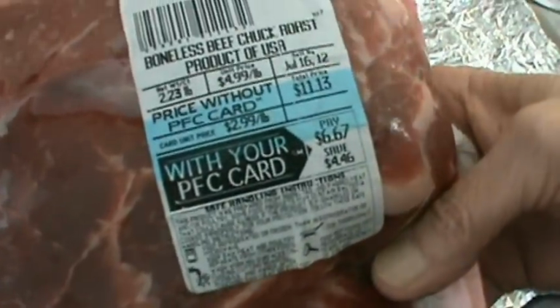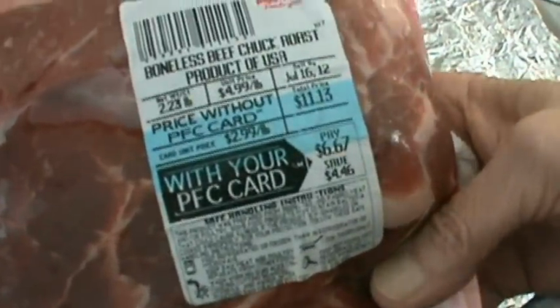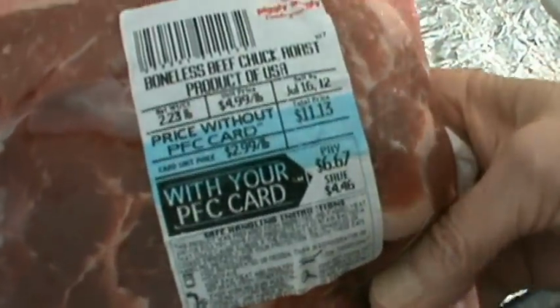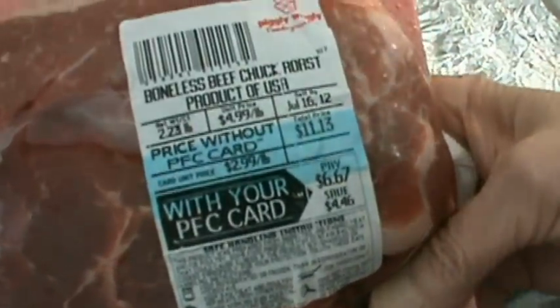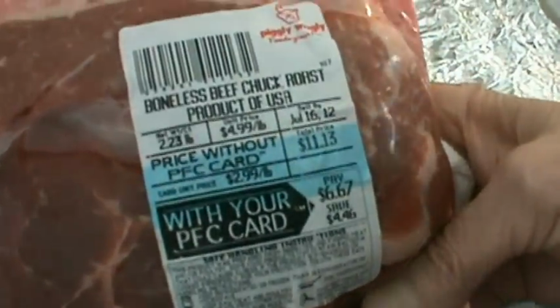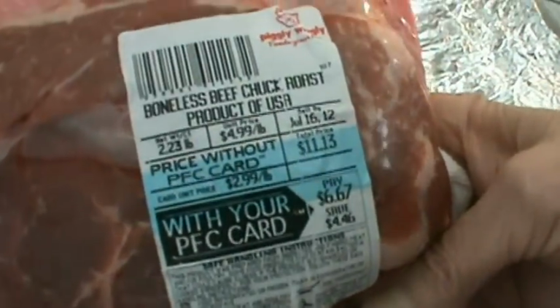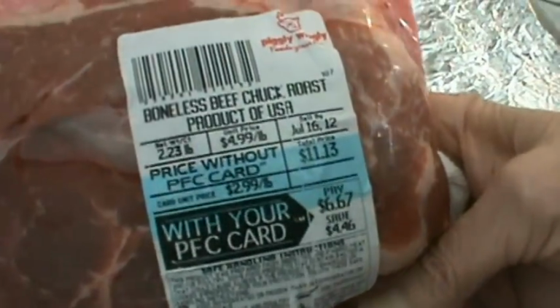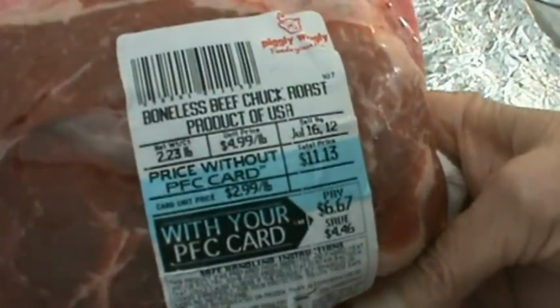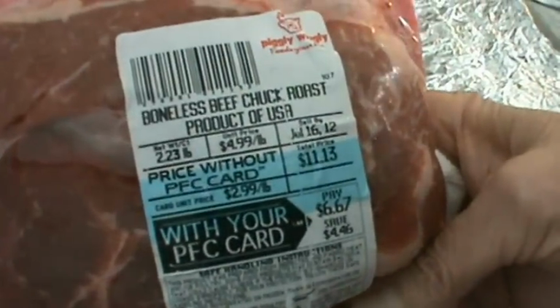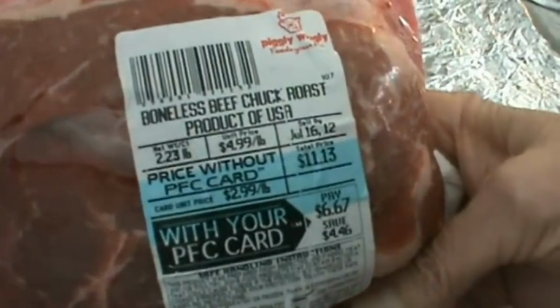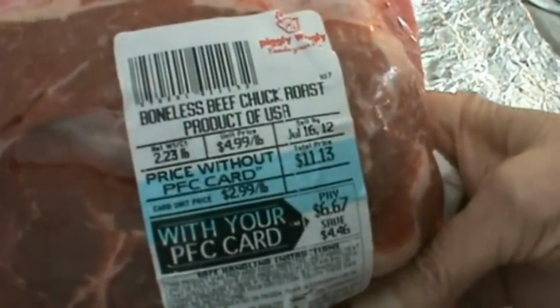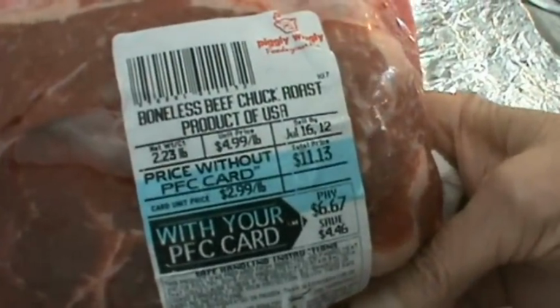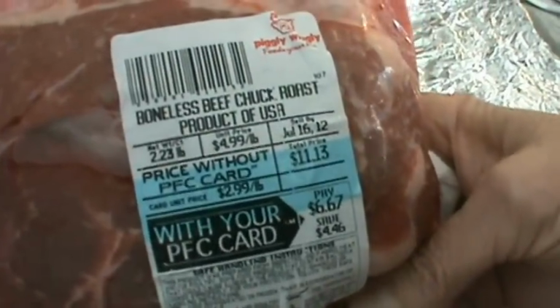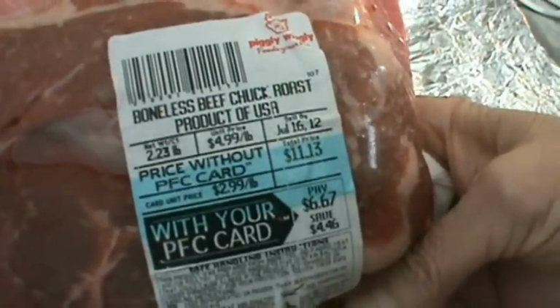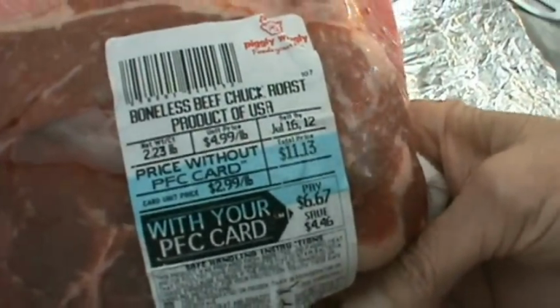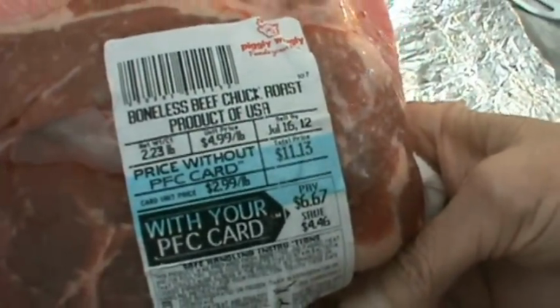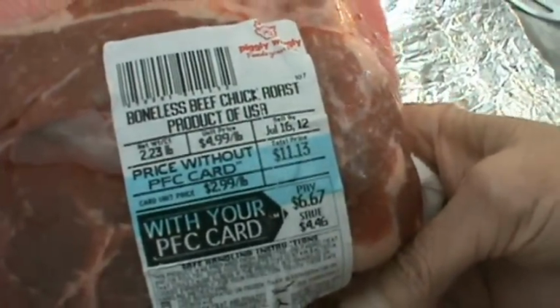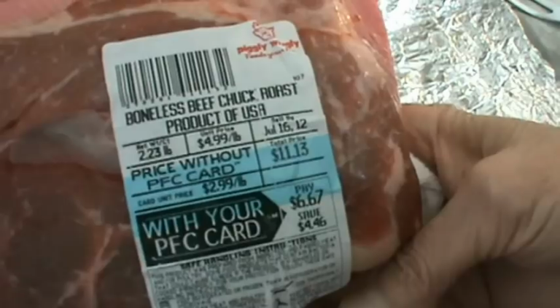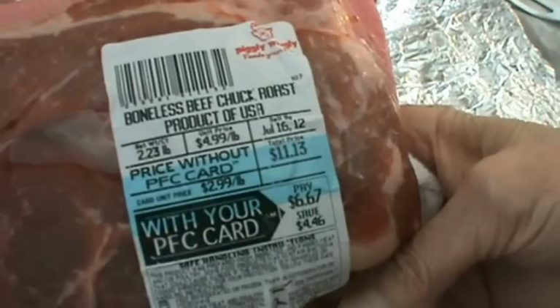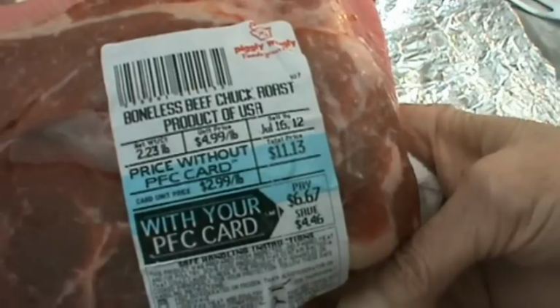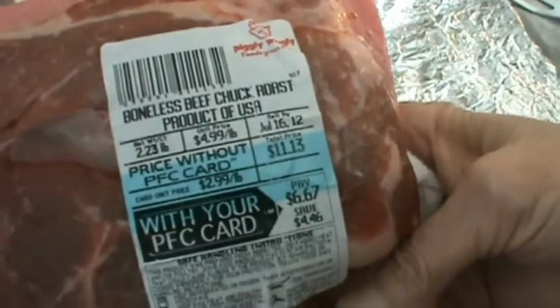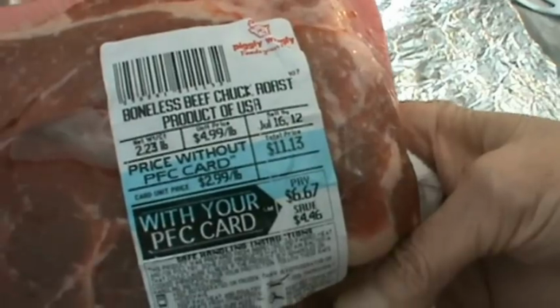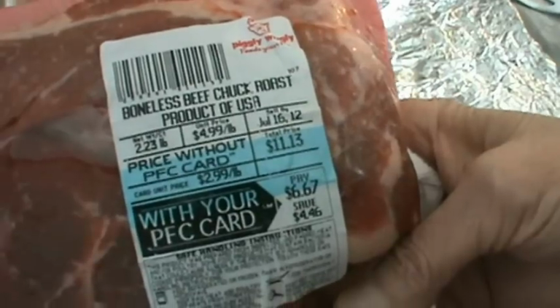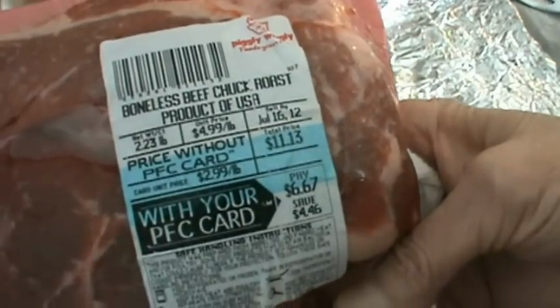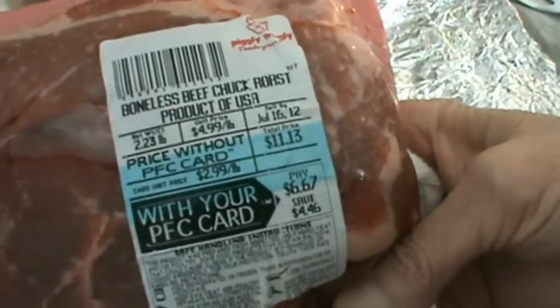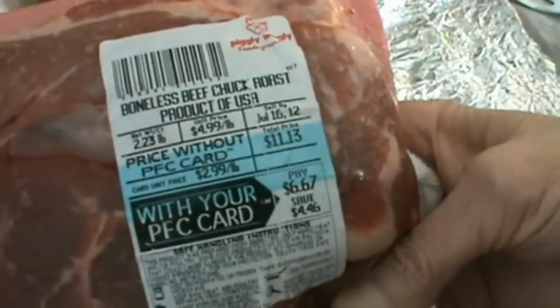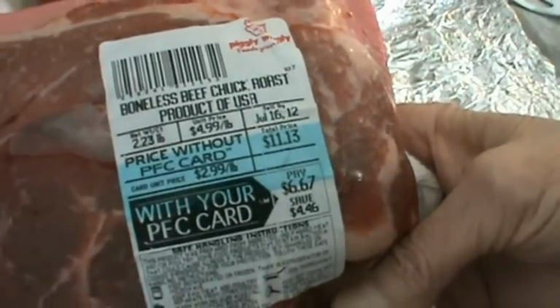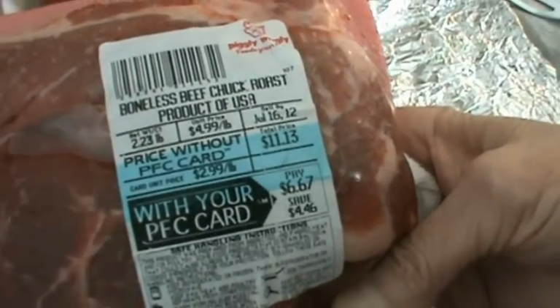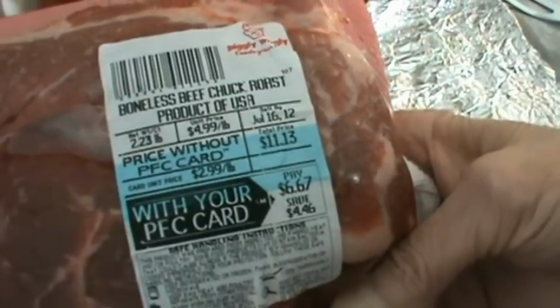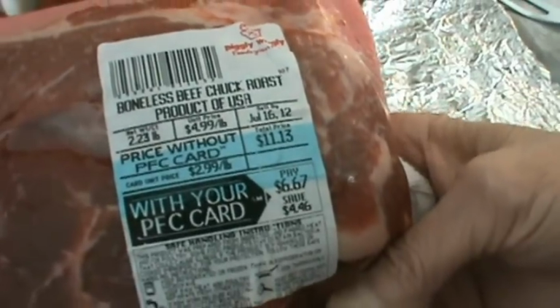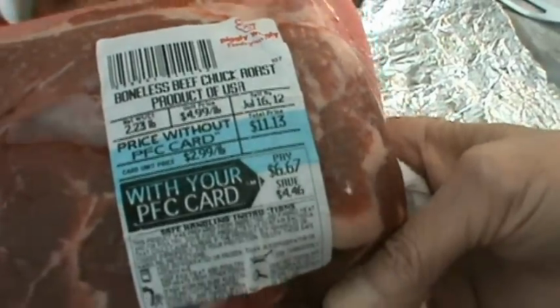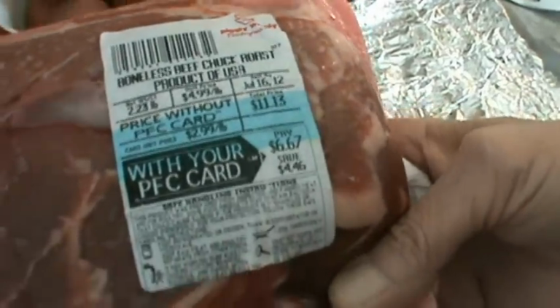It's 2.23 pounds. So I'm going to show you how I fix the Chuck Roast.